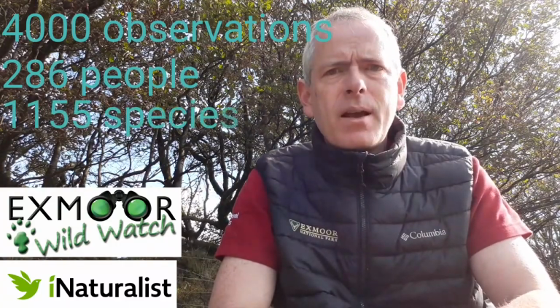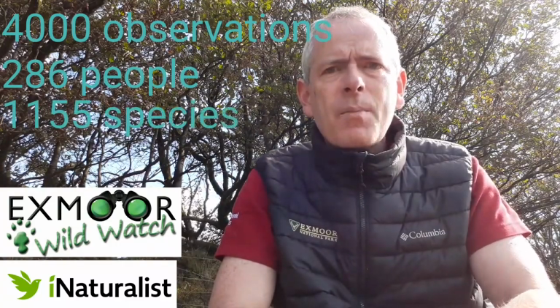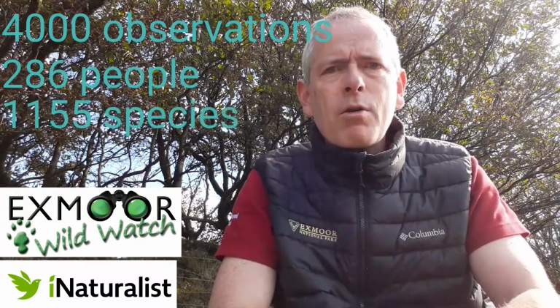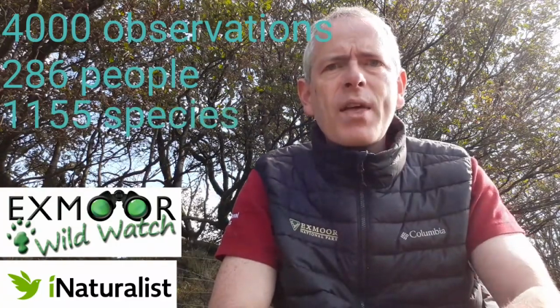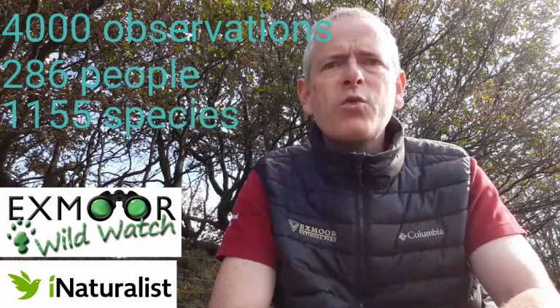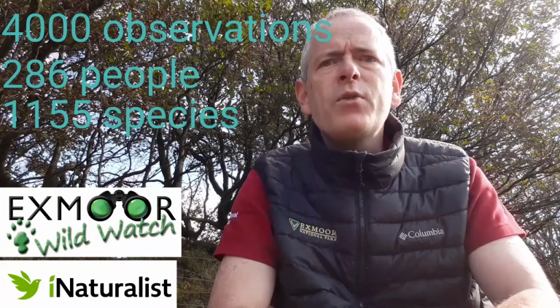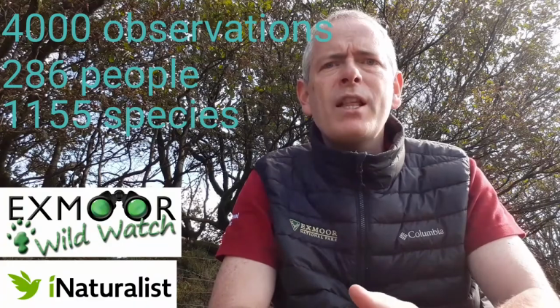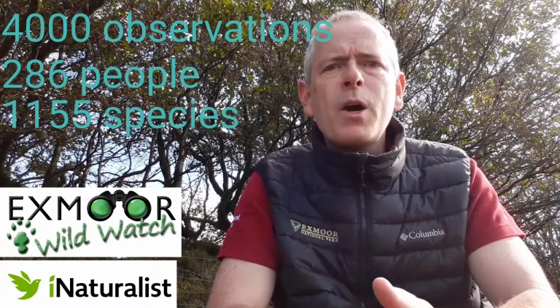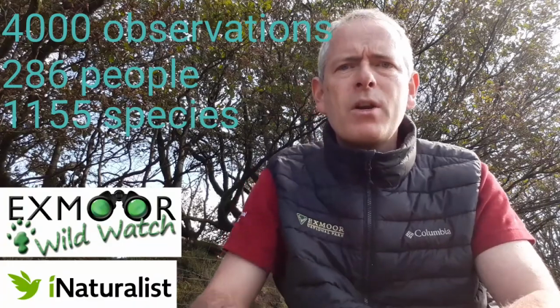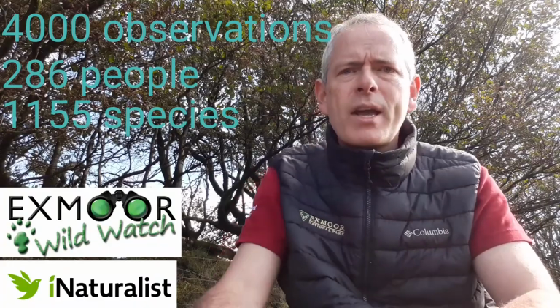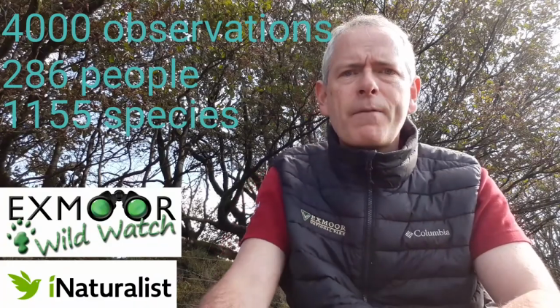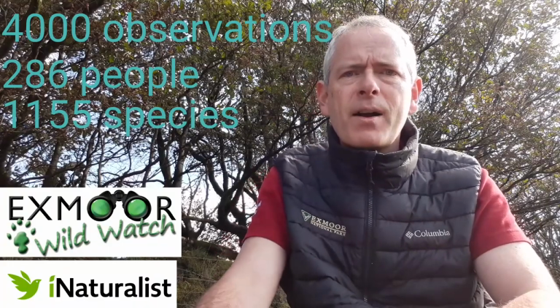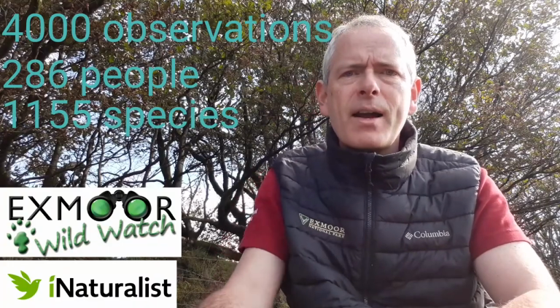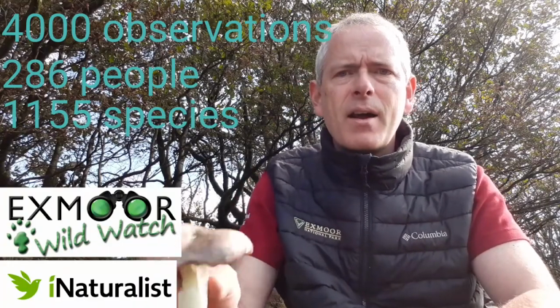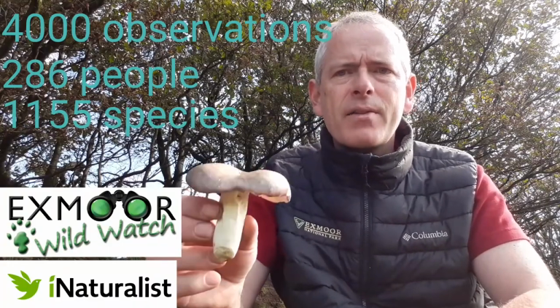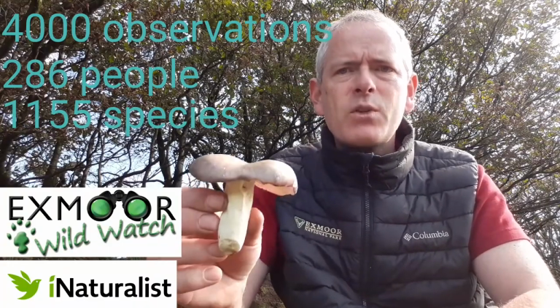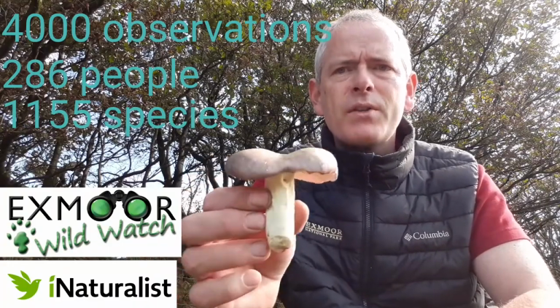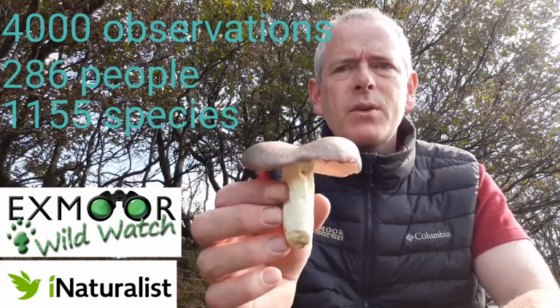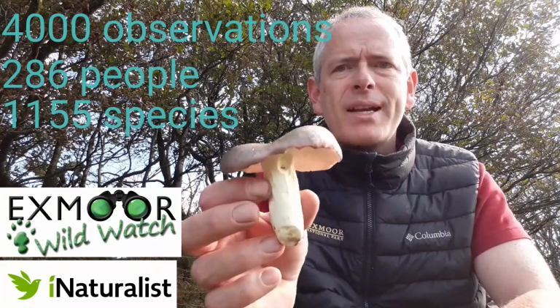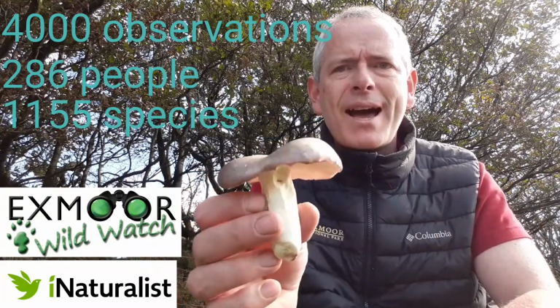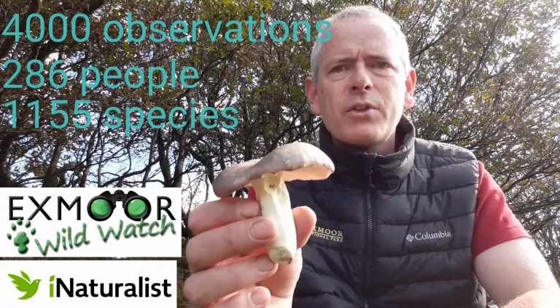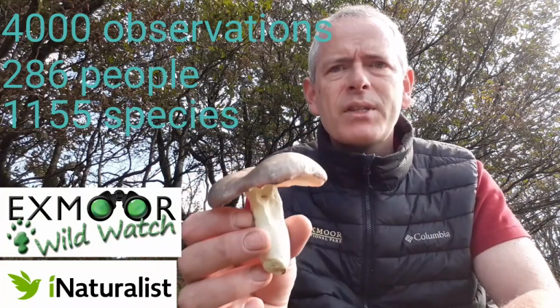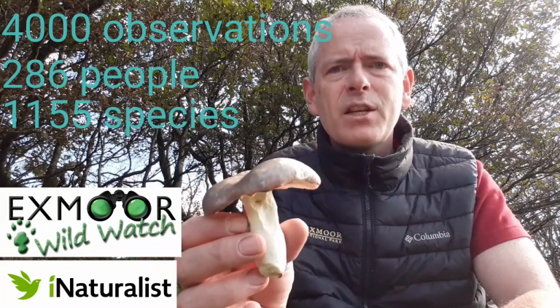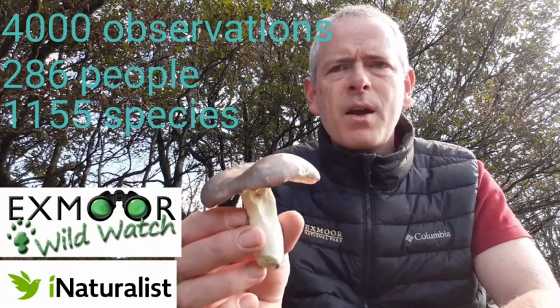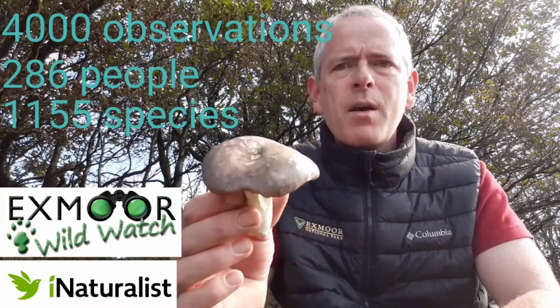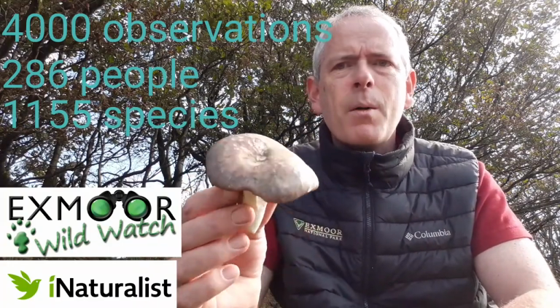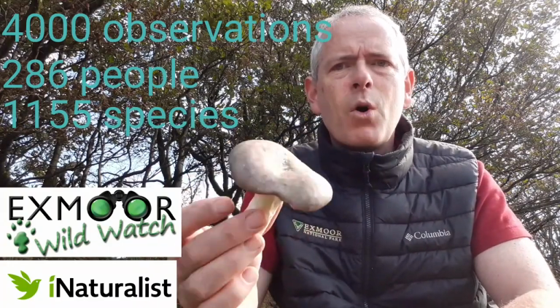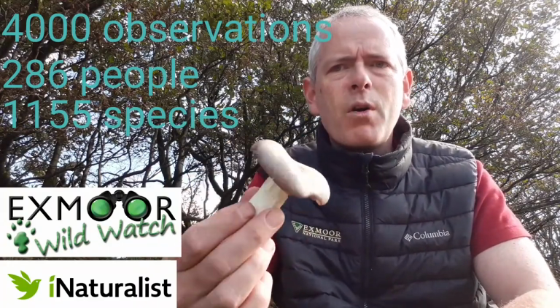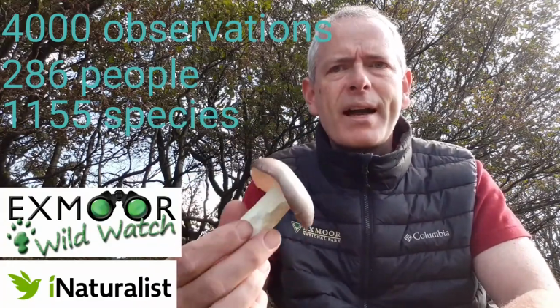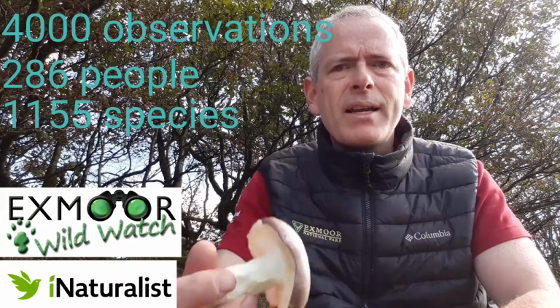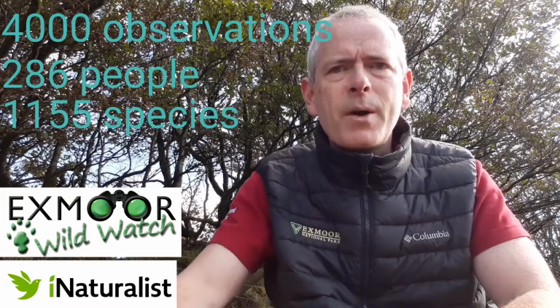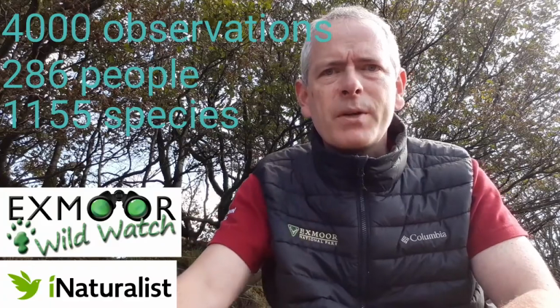I'm here on the edge of Windsward Hill at the moment looking for fungi like these ones that we can add on to the system, but more on that in a moment.